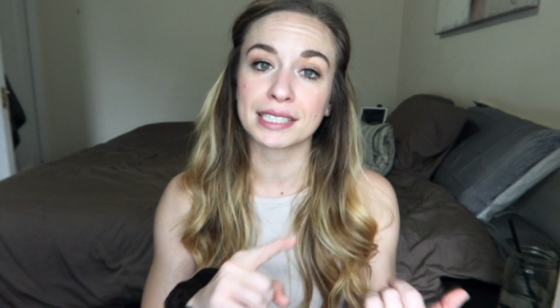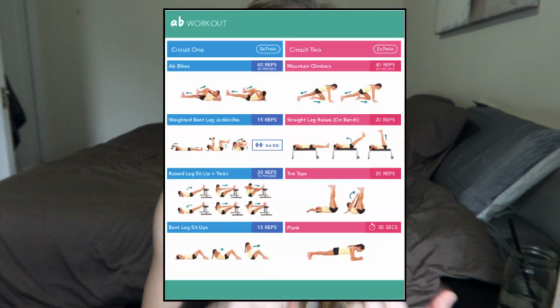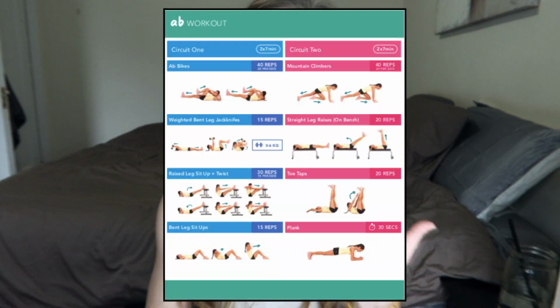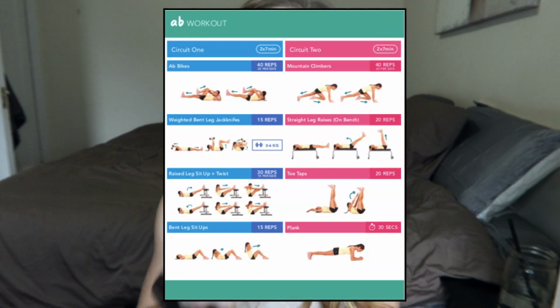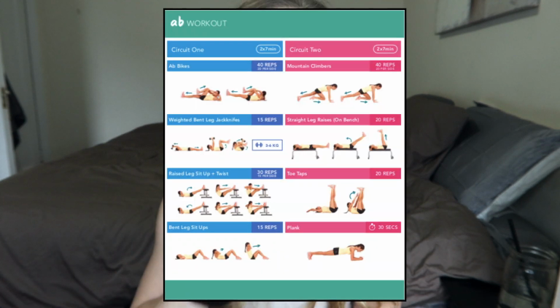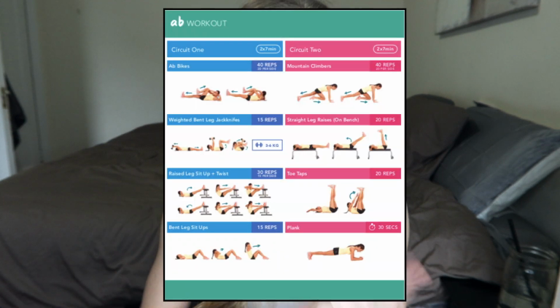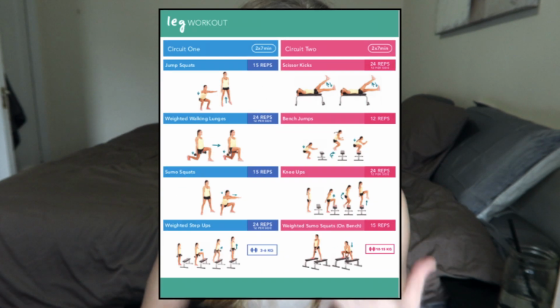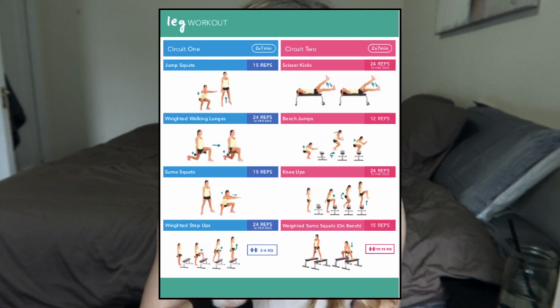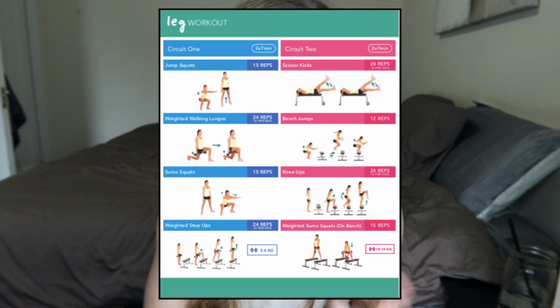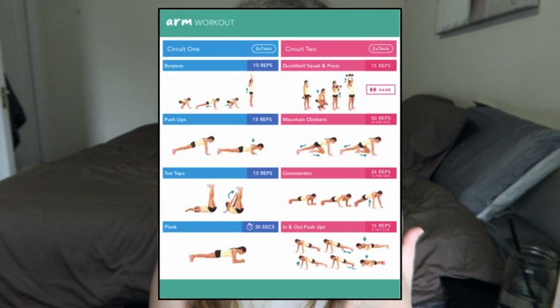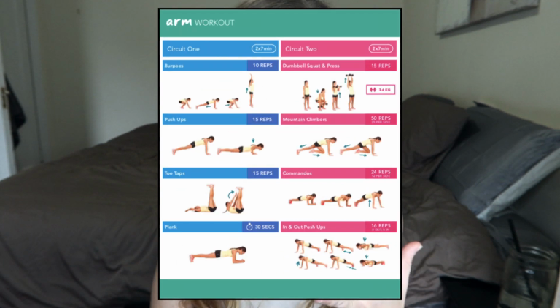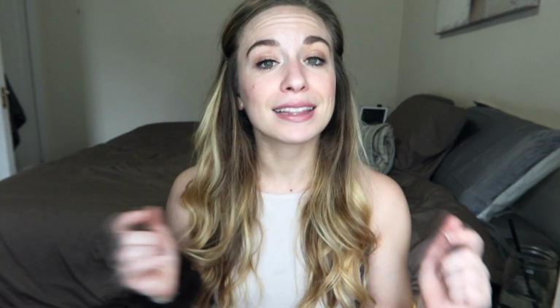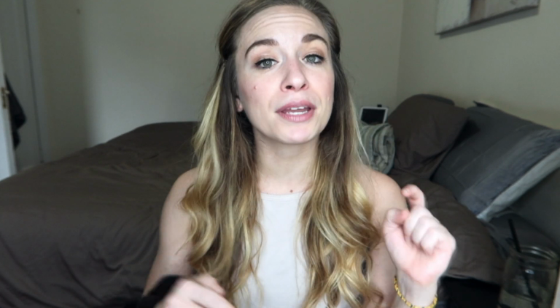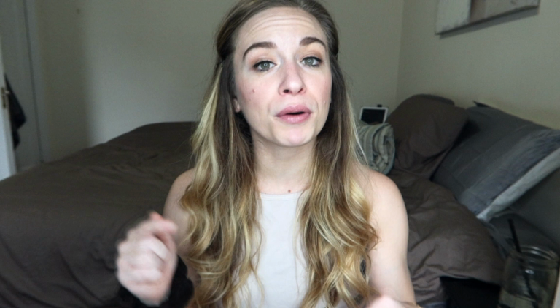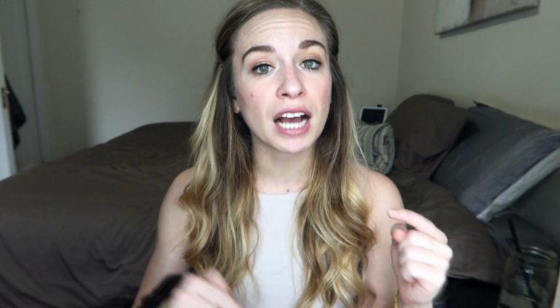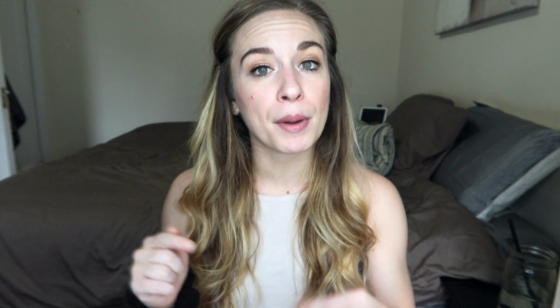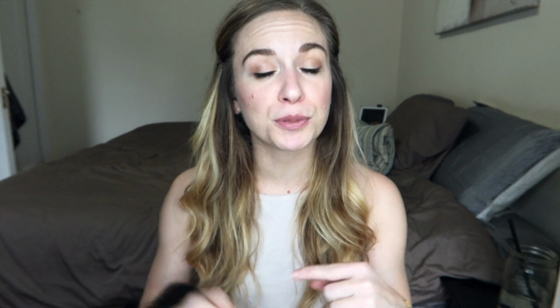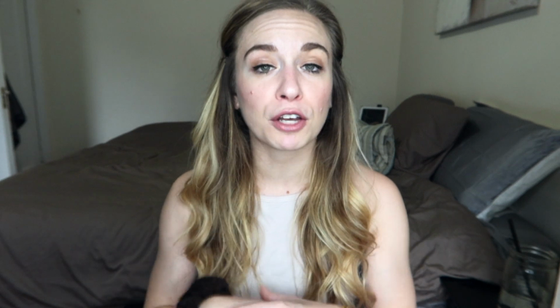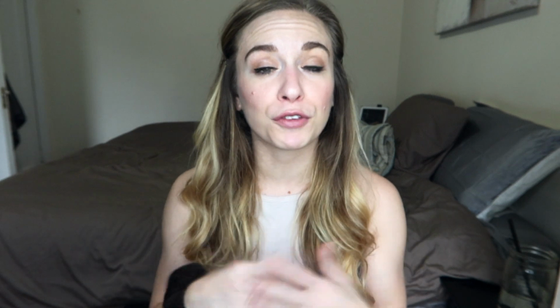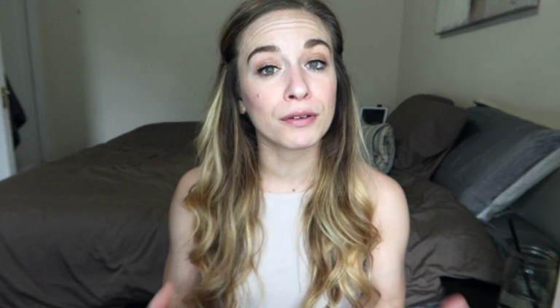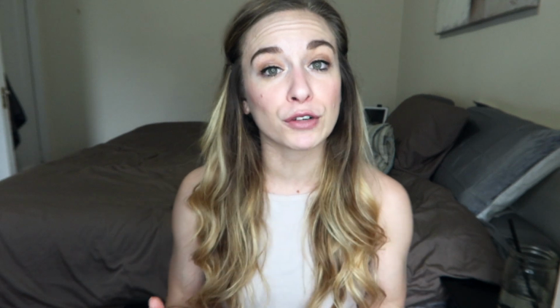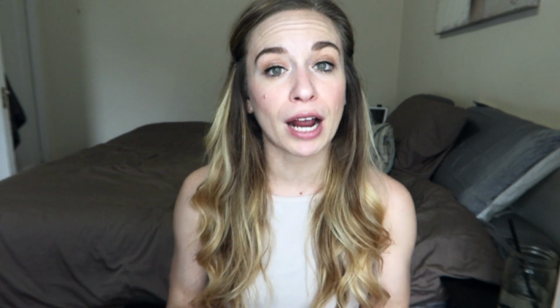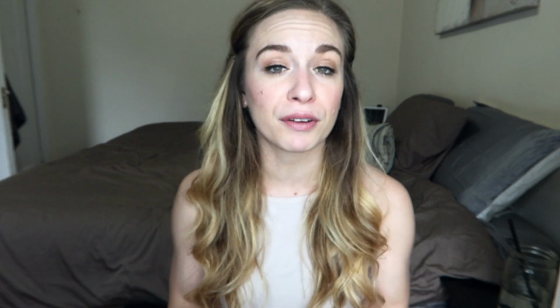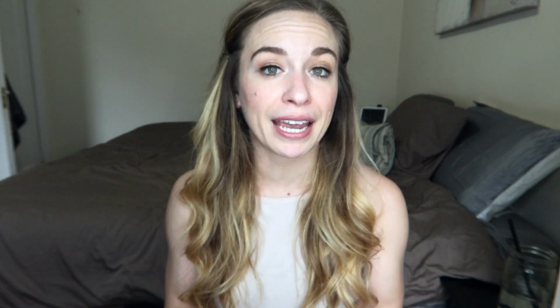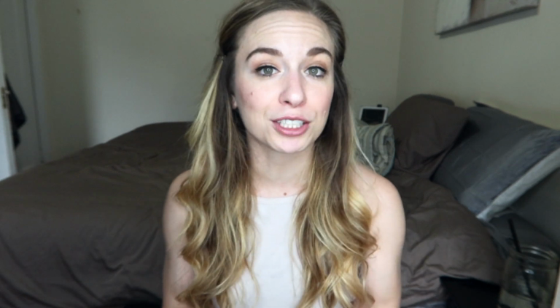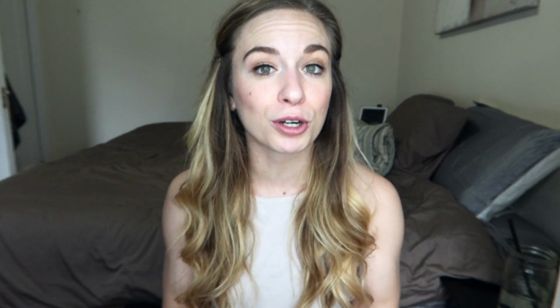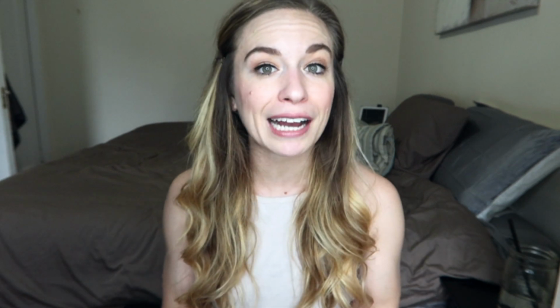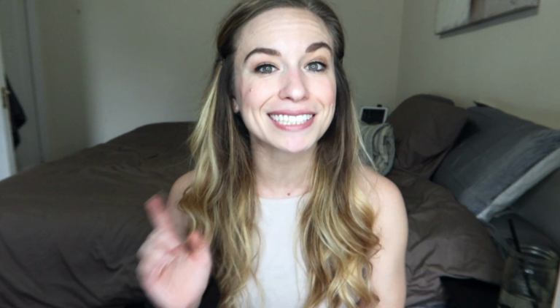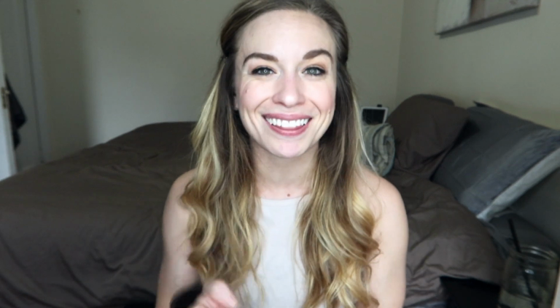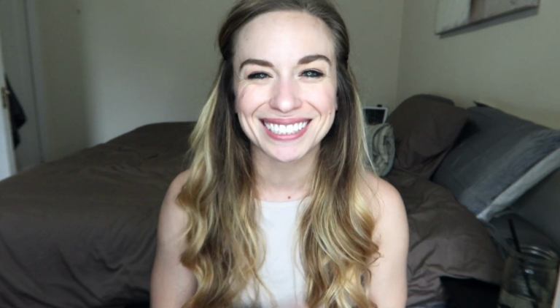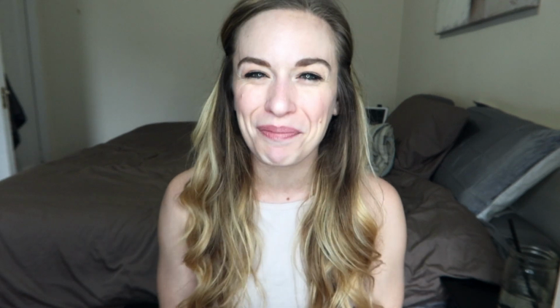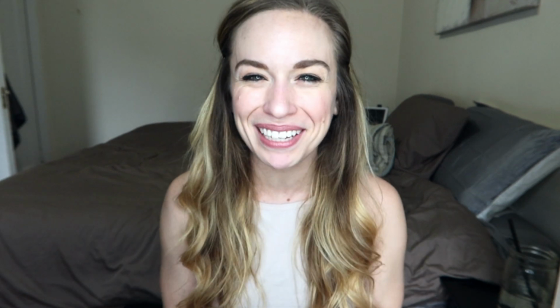We're gonna see abs, legs, and arms. Let me know in the comments below if you have ever tried one of Kayla's workouts, and let's hop in.